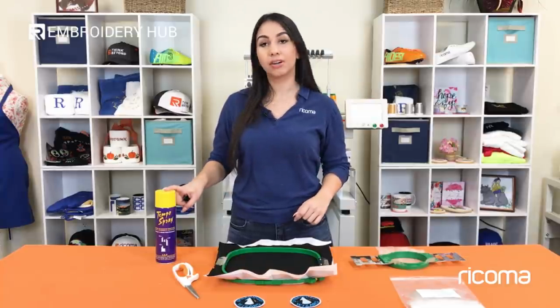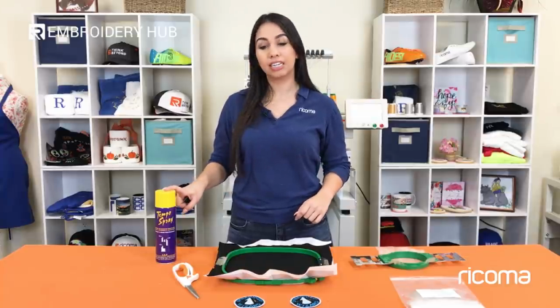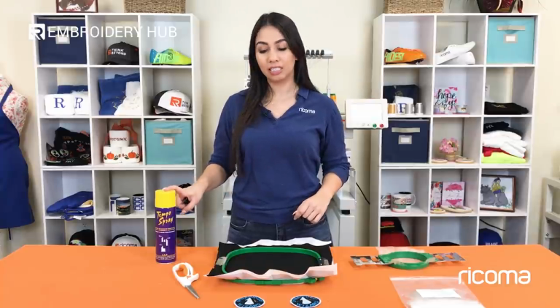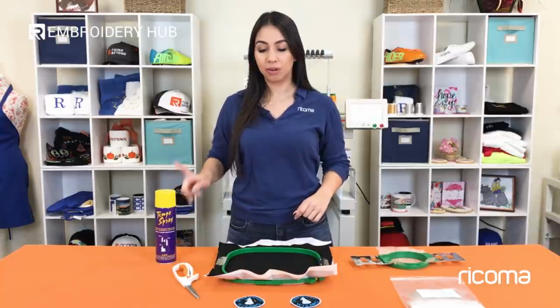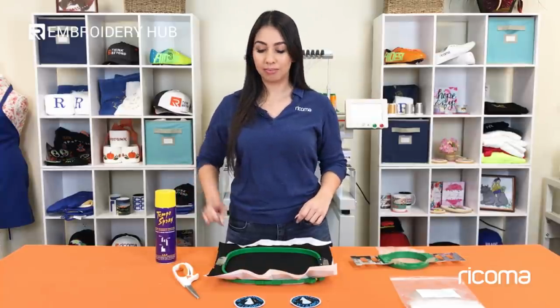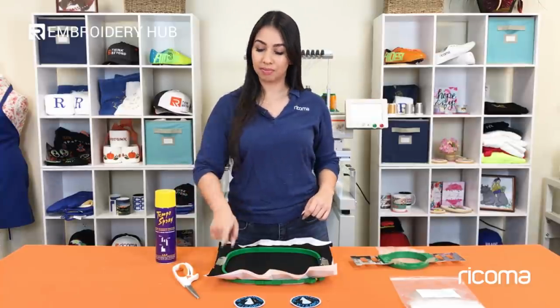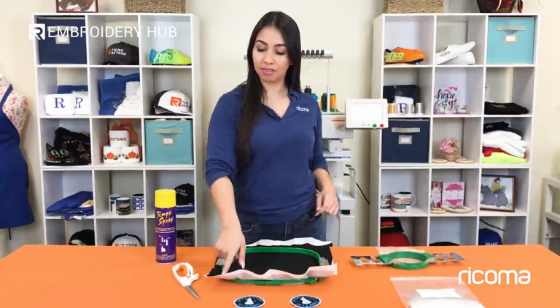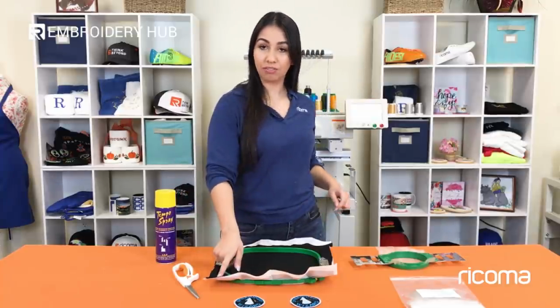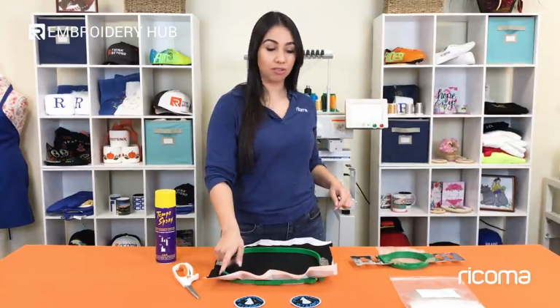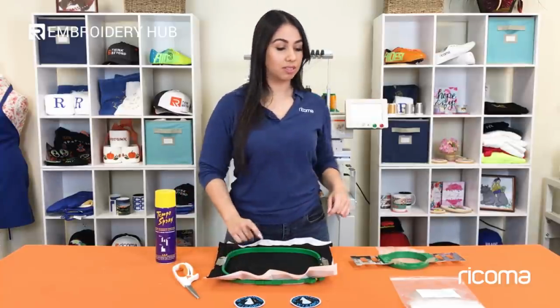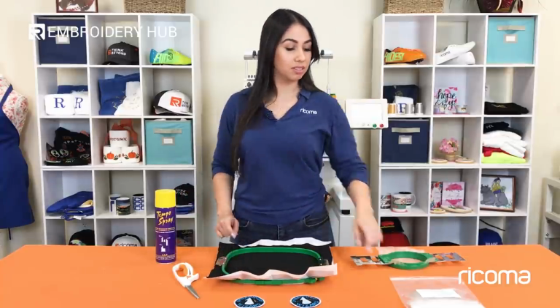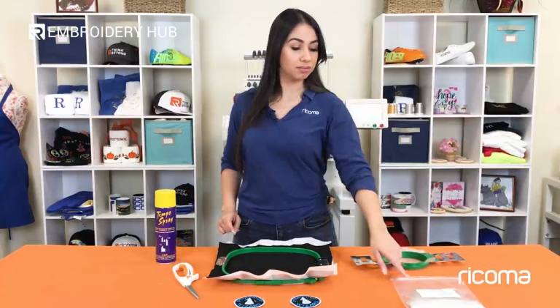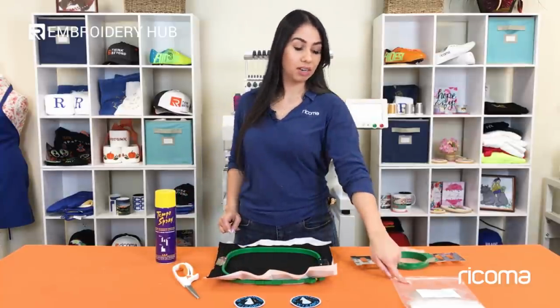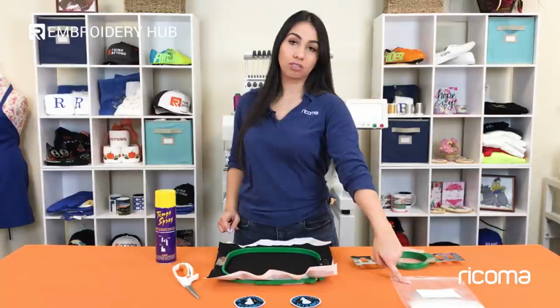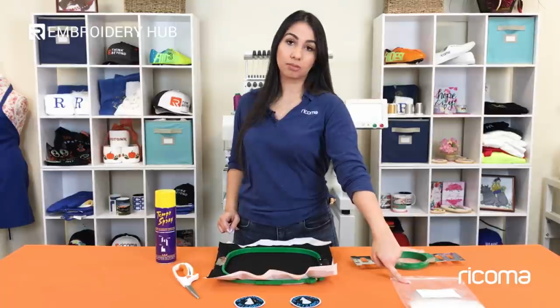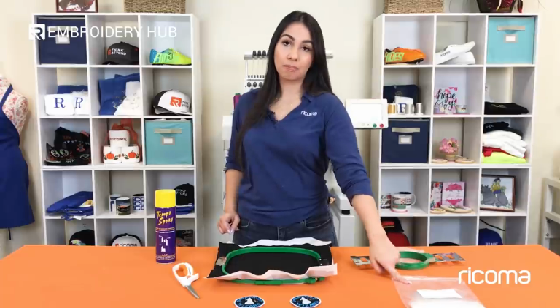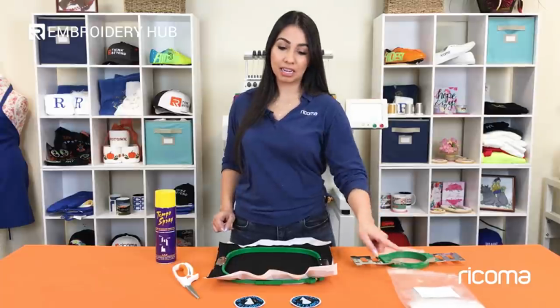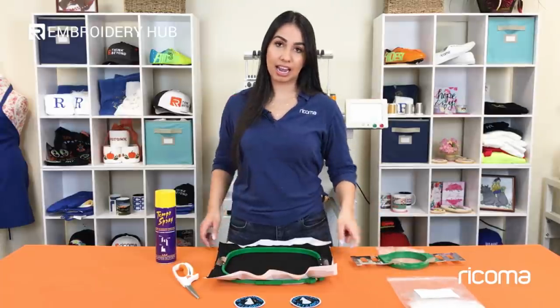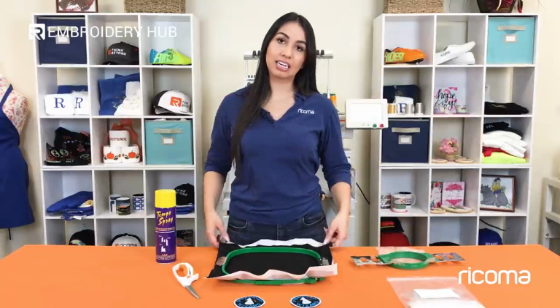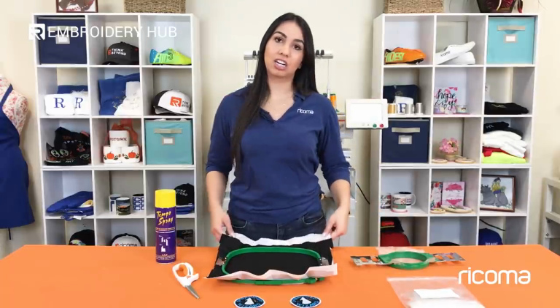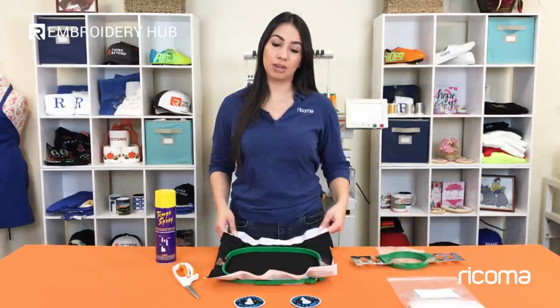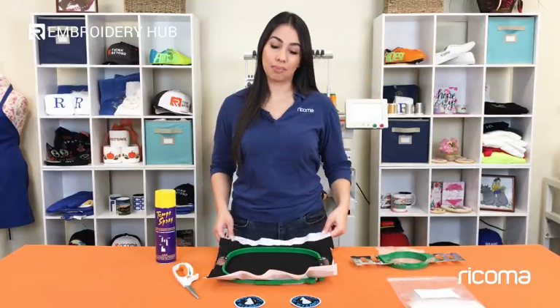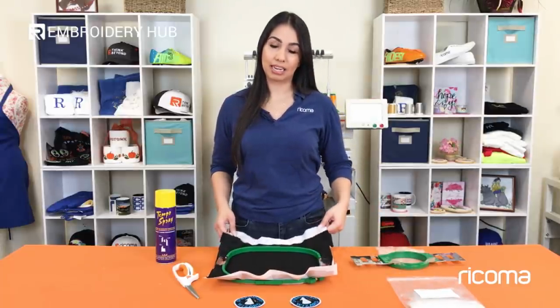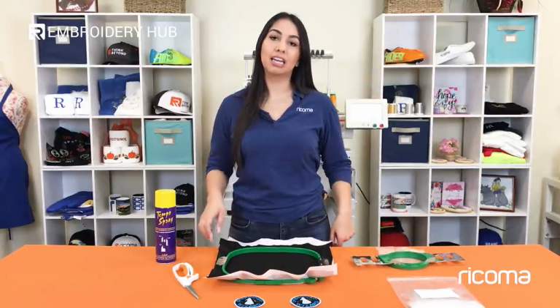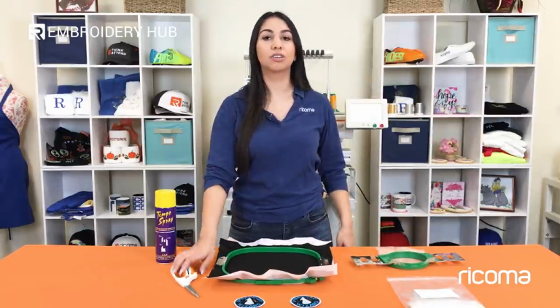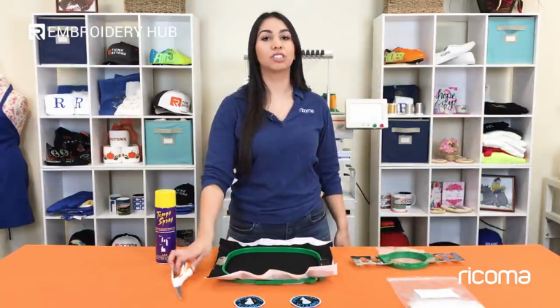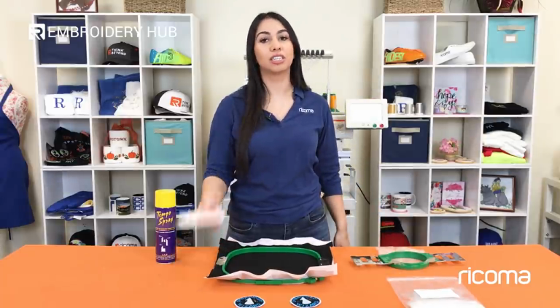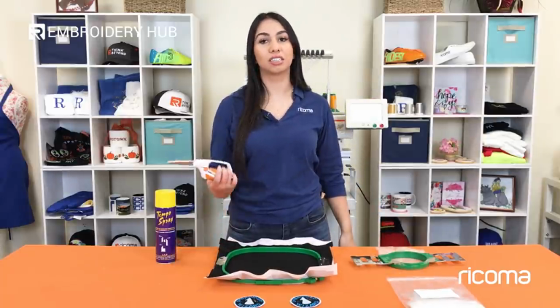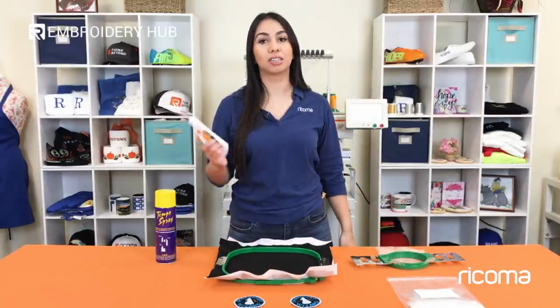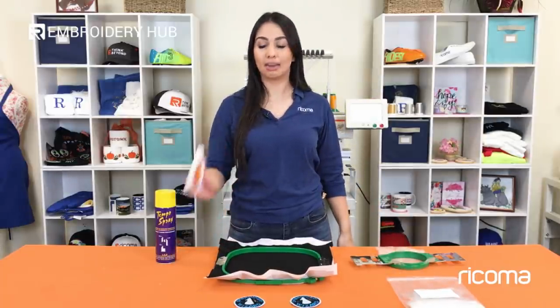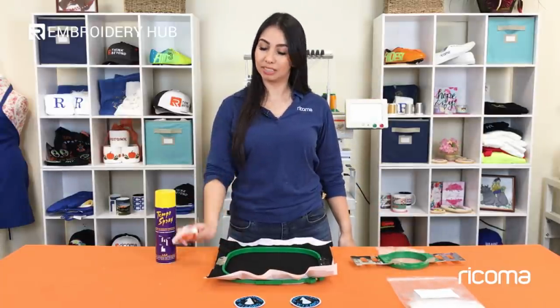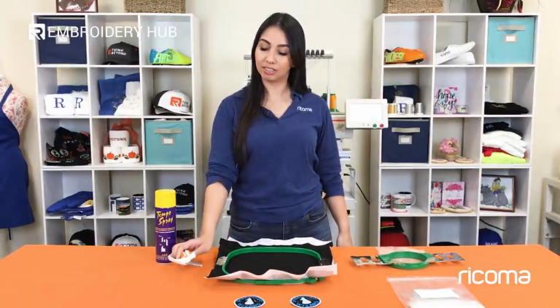Temporary adhesive spray, felt, Aquatop topping, and cutaway backing. And of course you'll need some good fabric scissors.